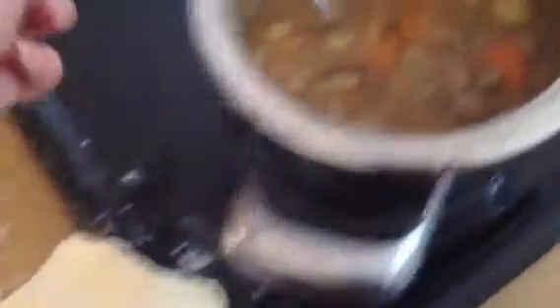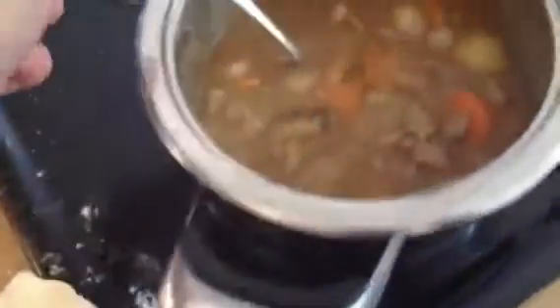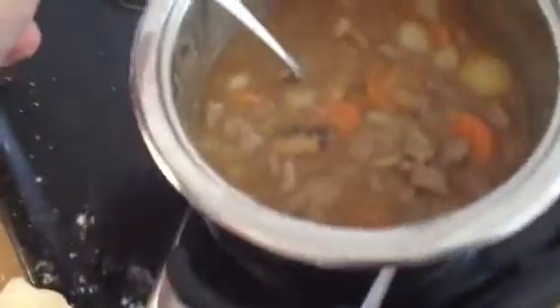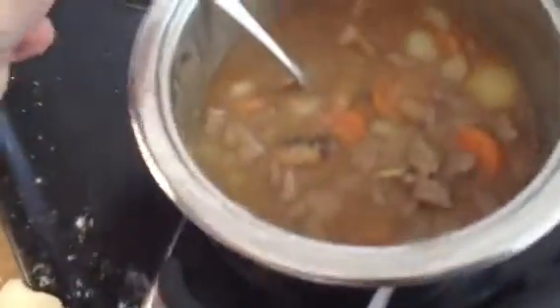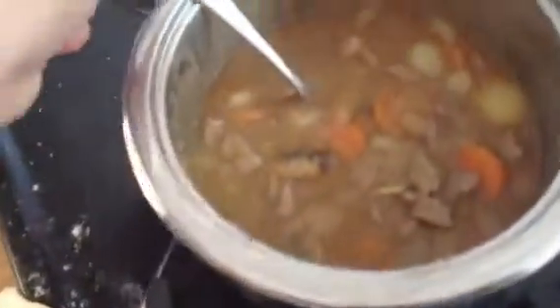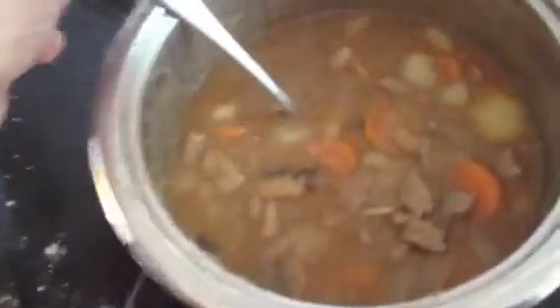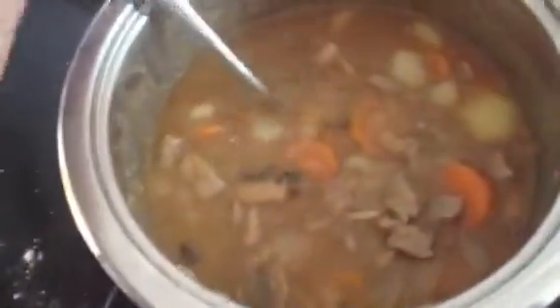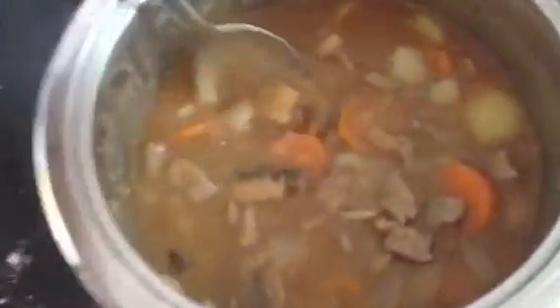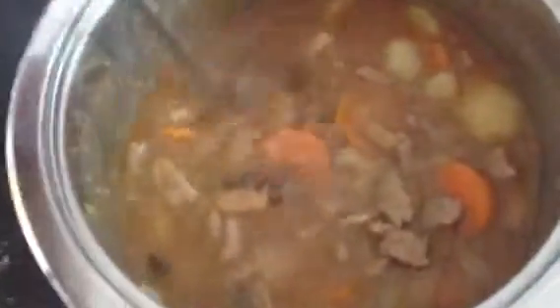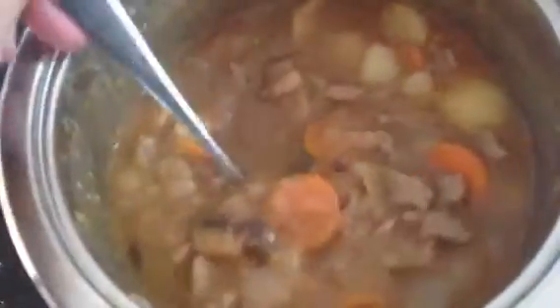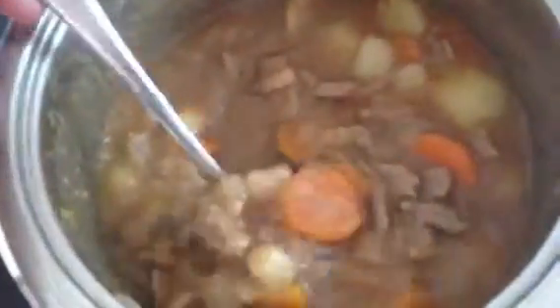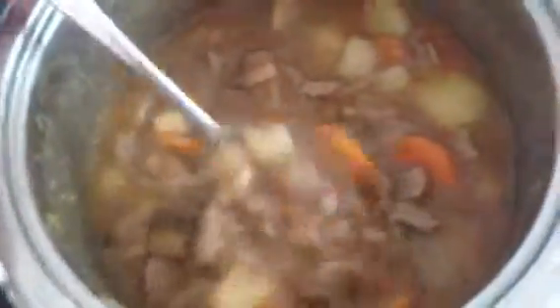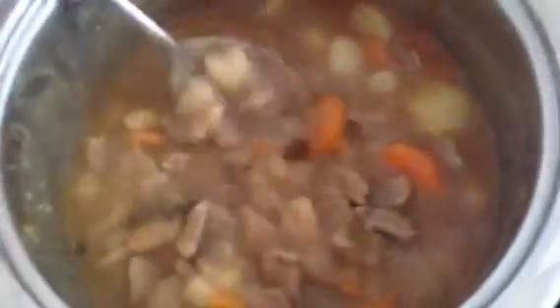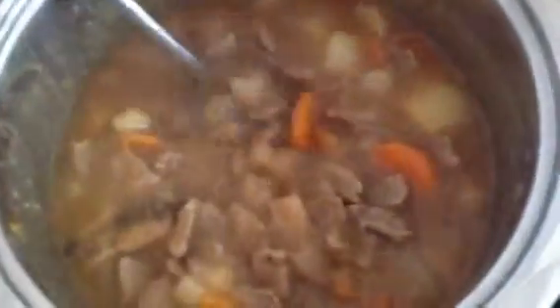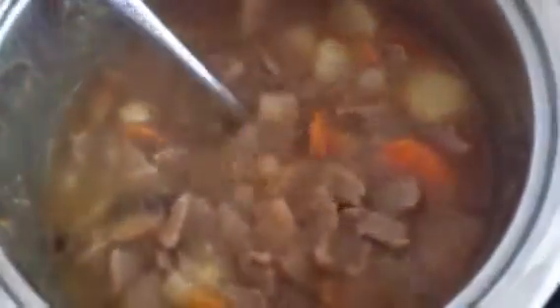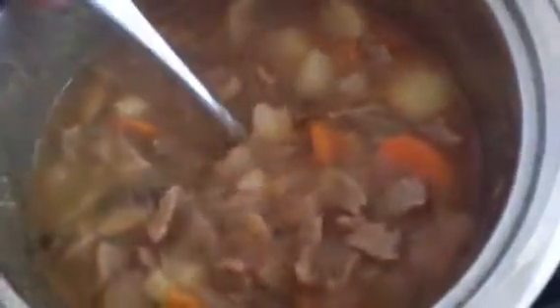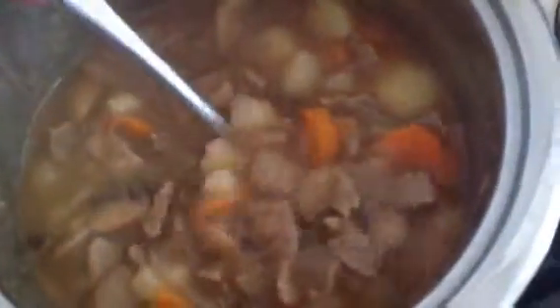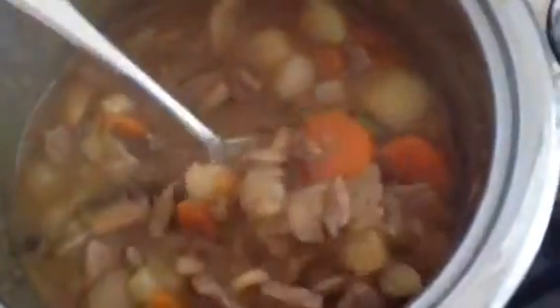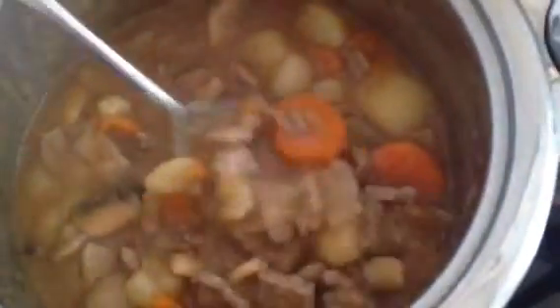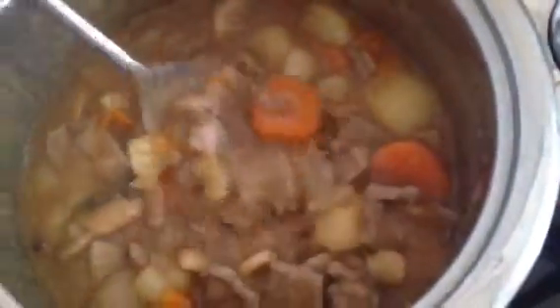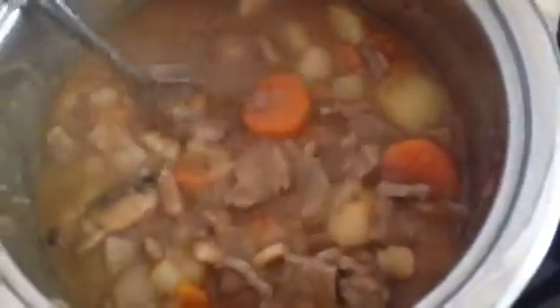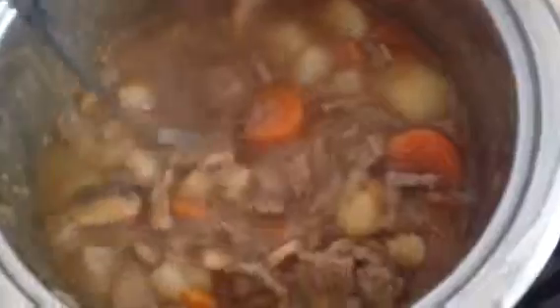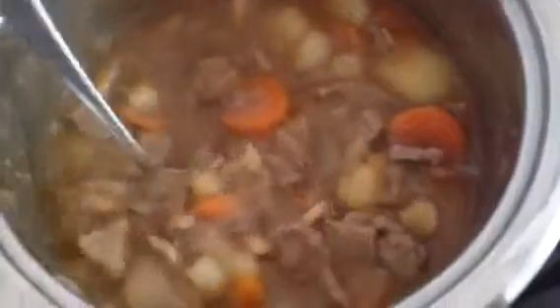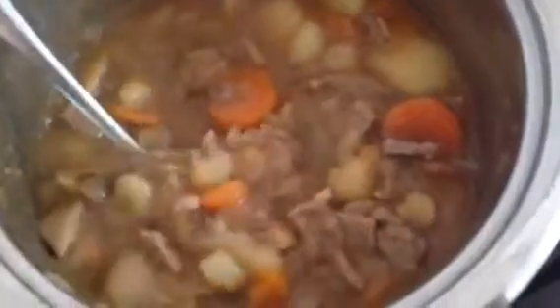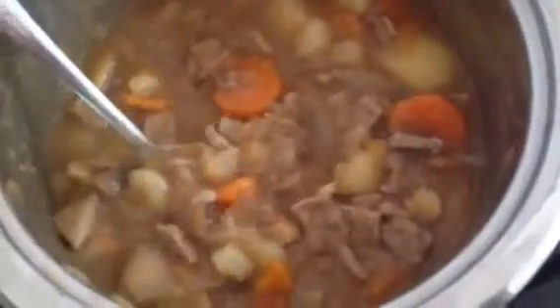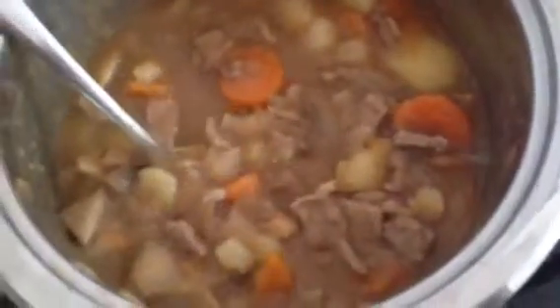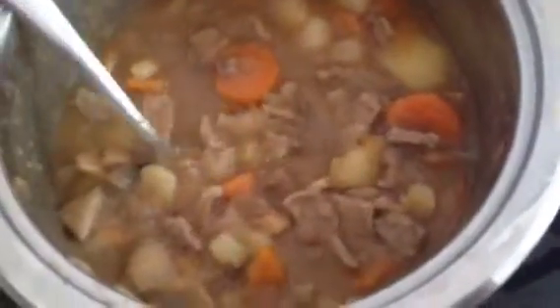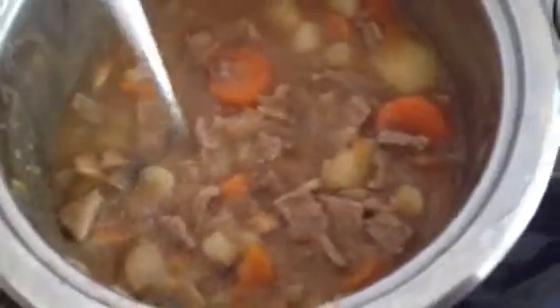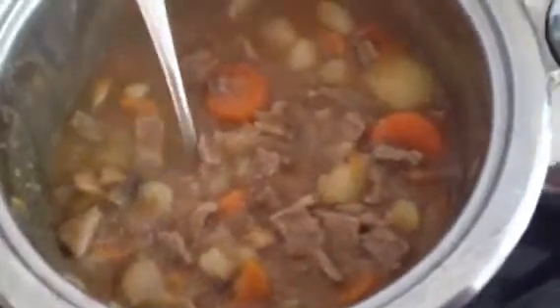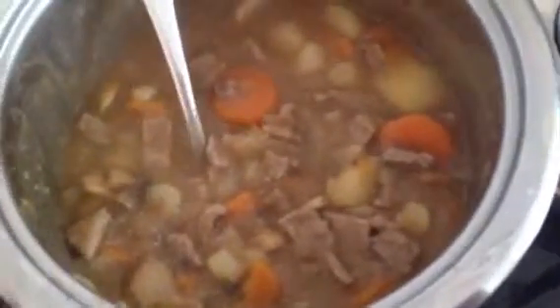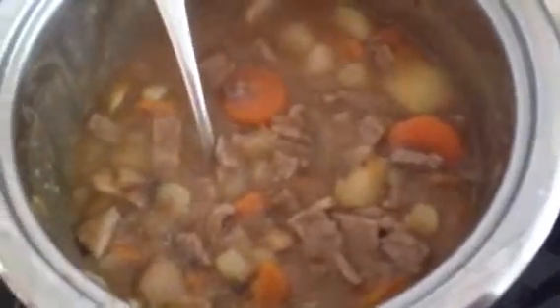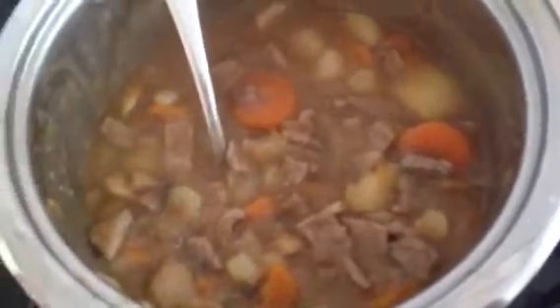I think this pie is going to come out delicious. I'm going to put the recipe on my blog.